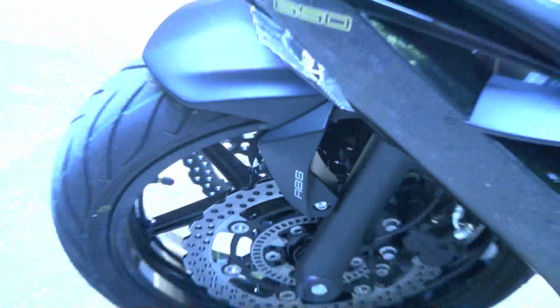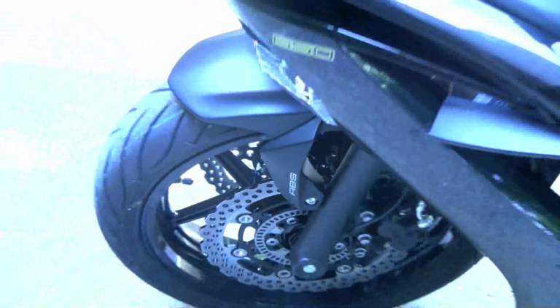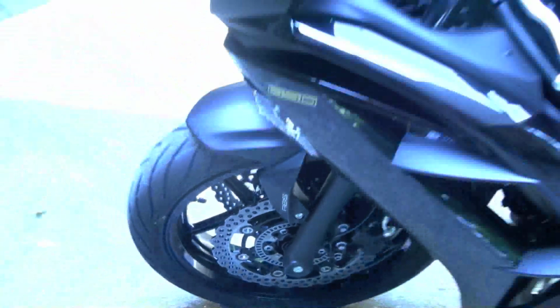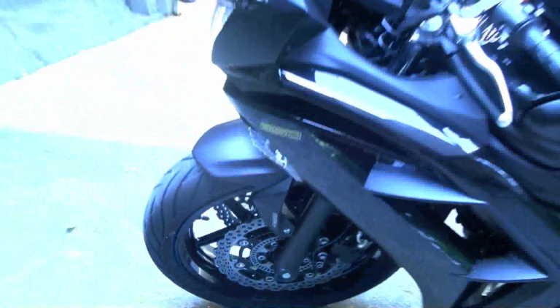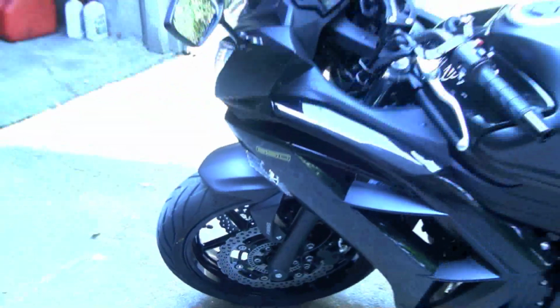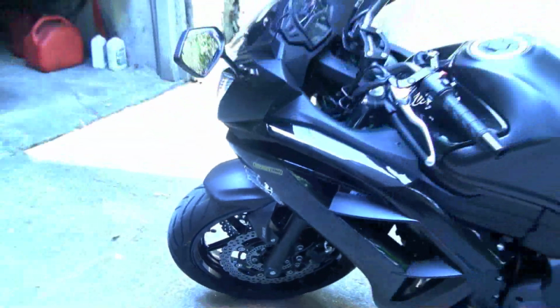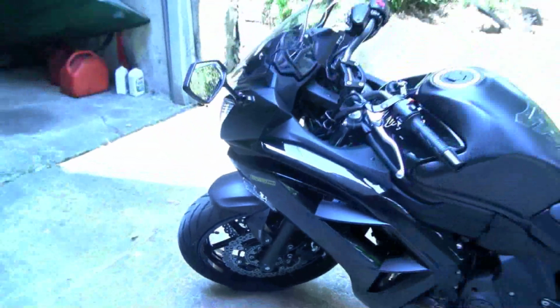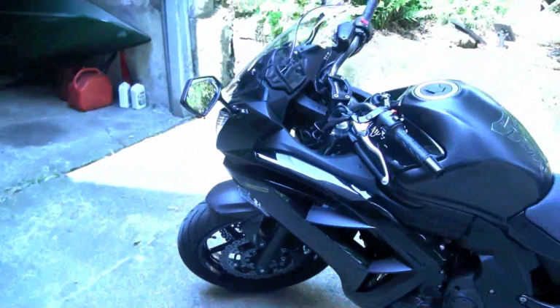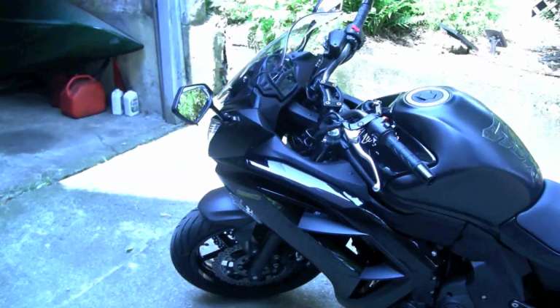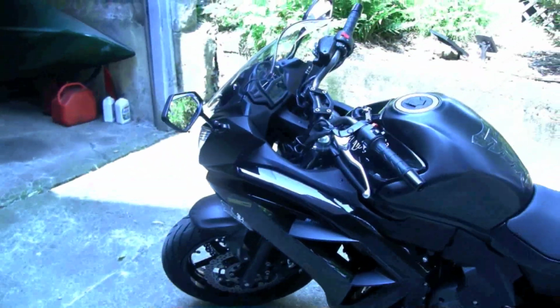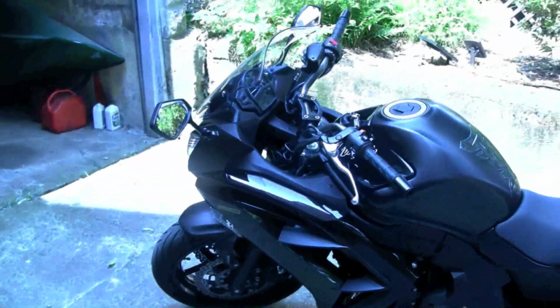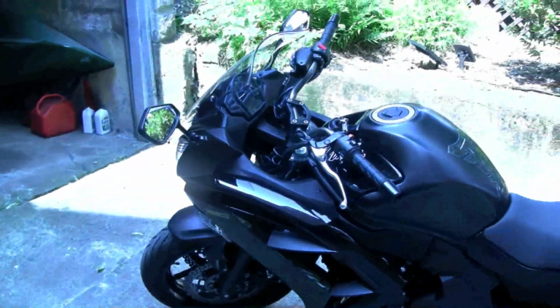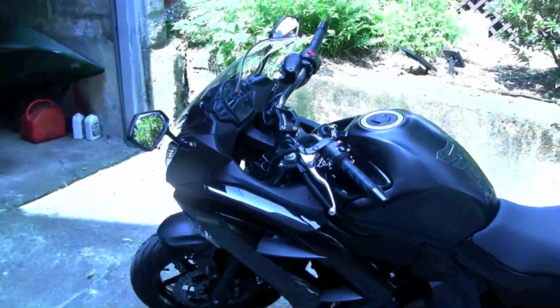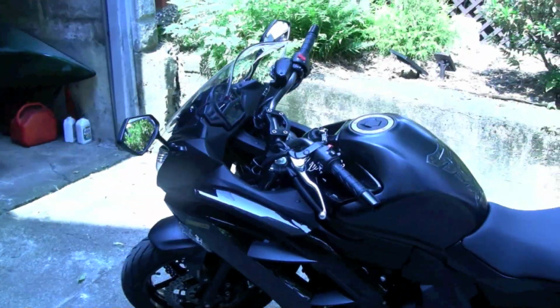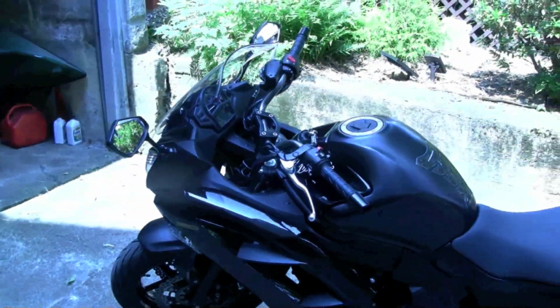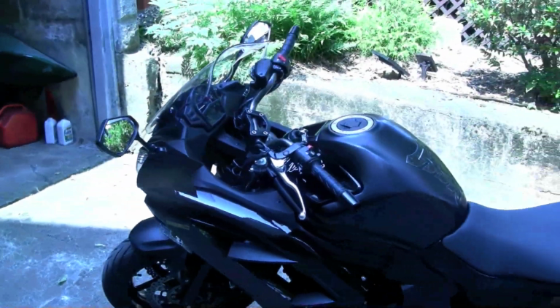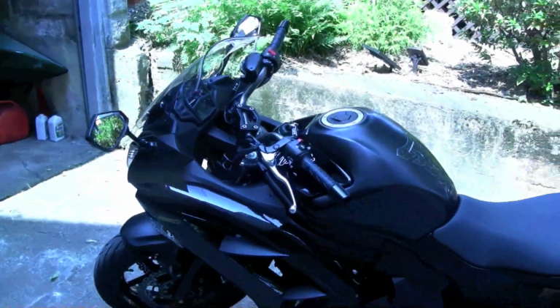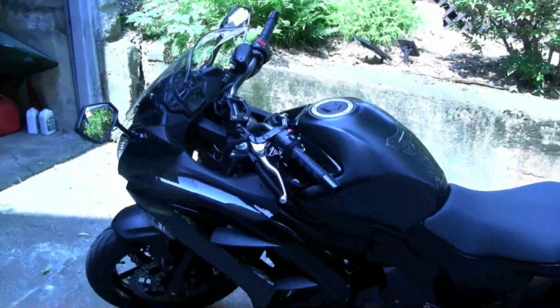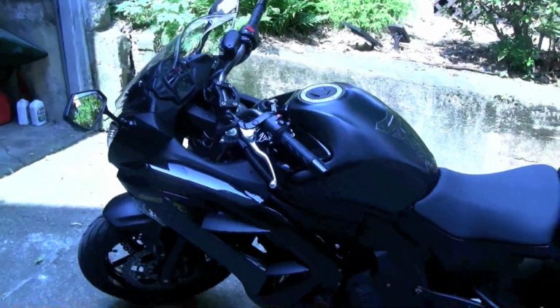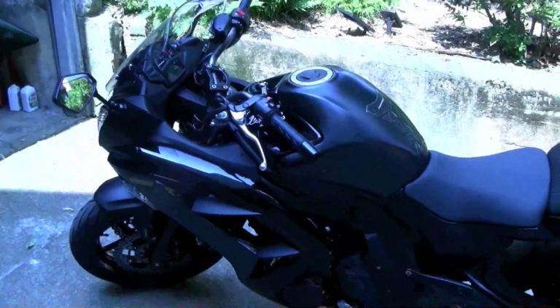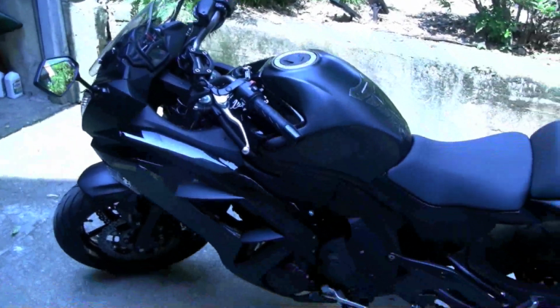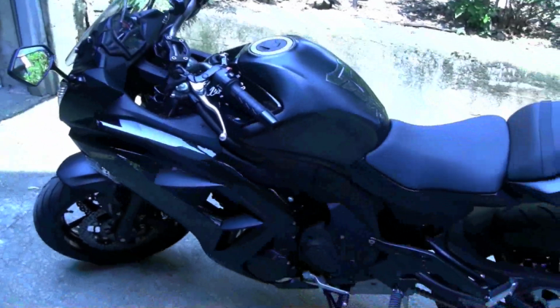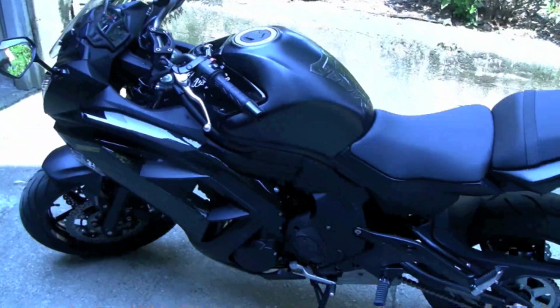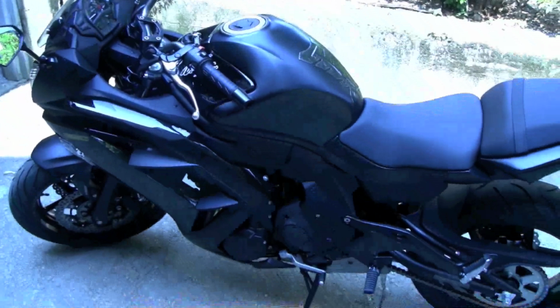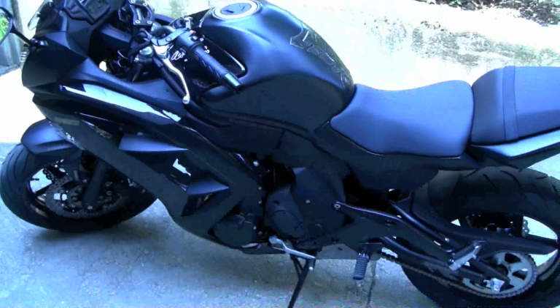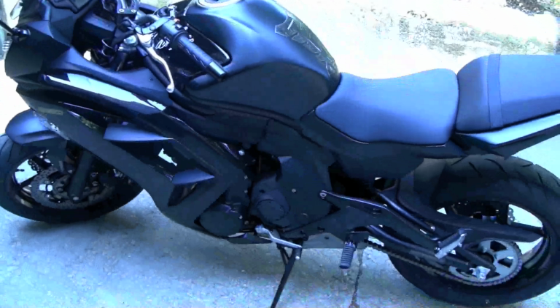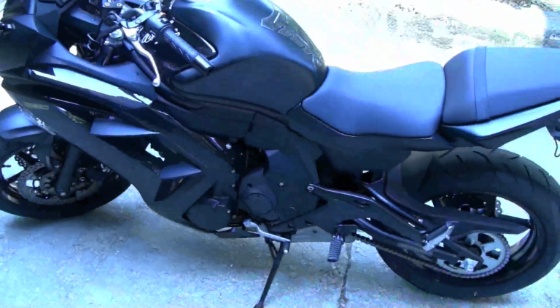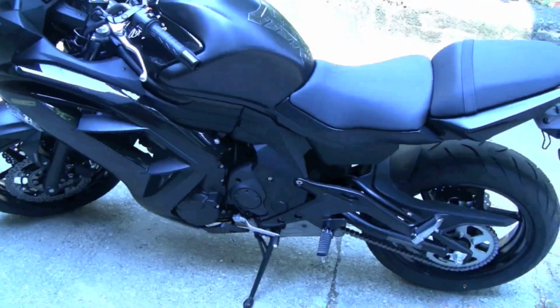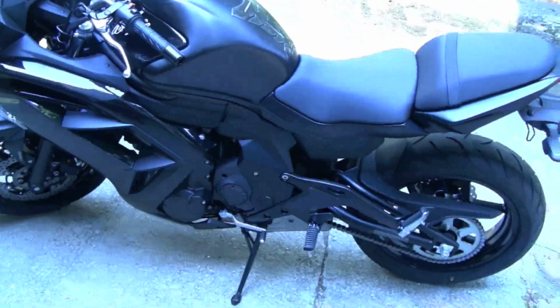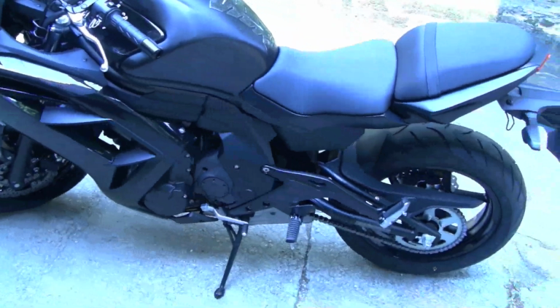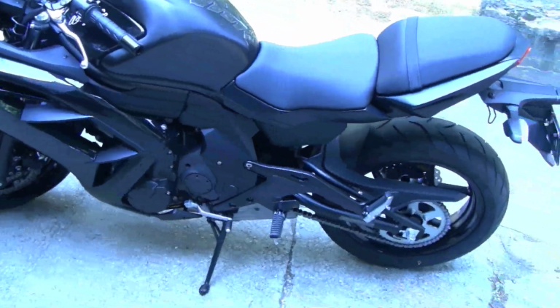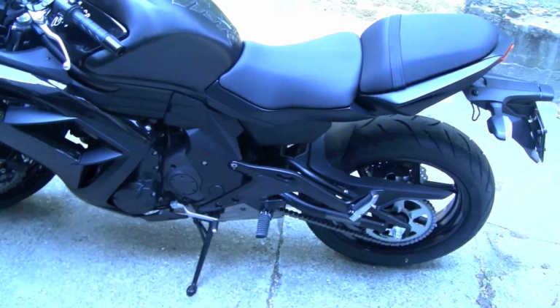It's been a while. Nice machine. It's a beauty to ride.